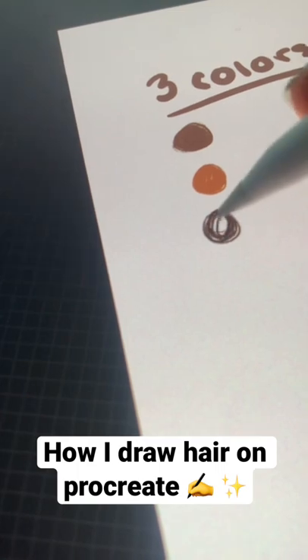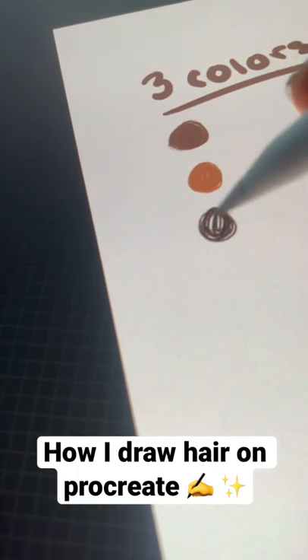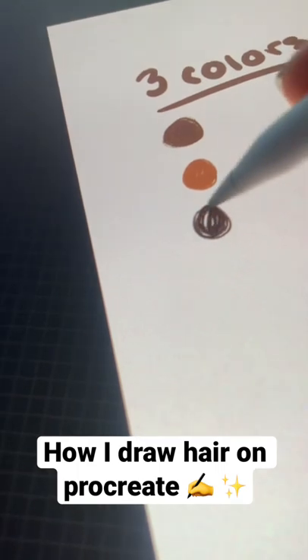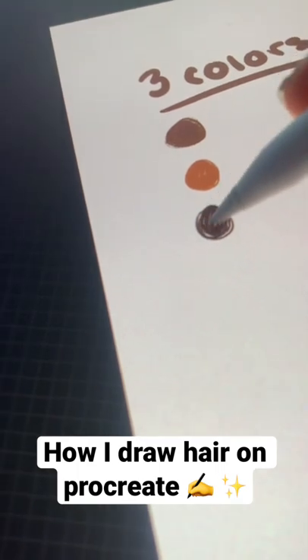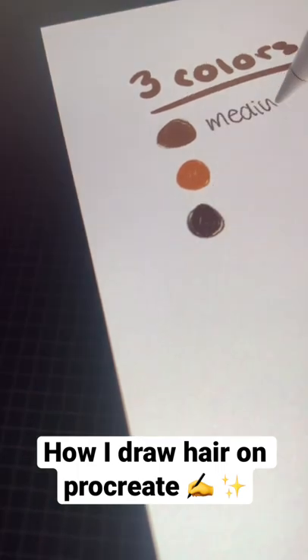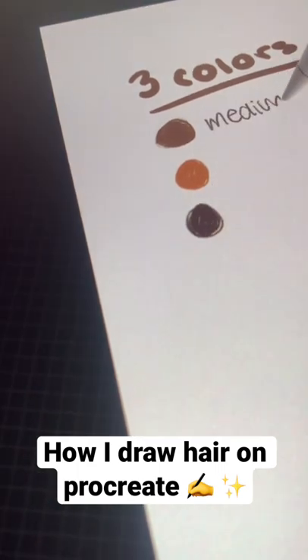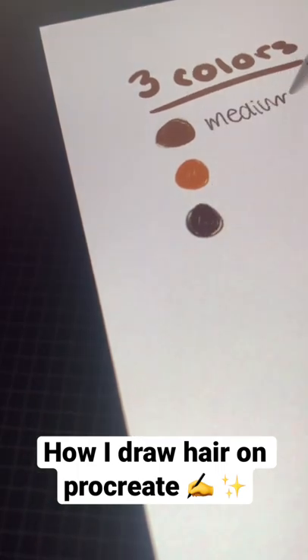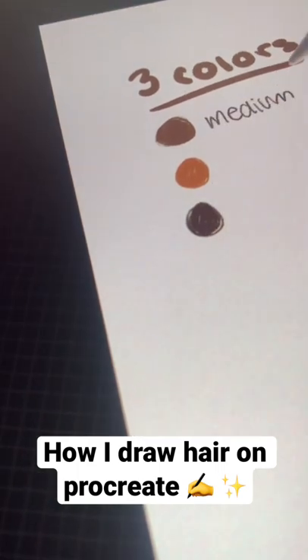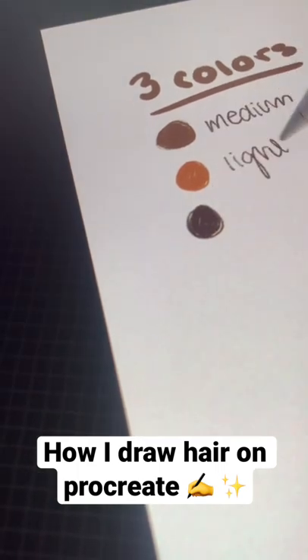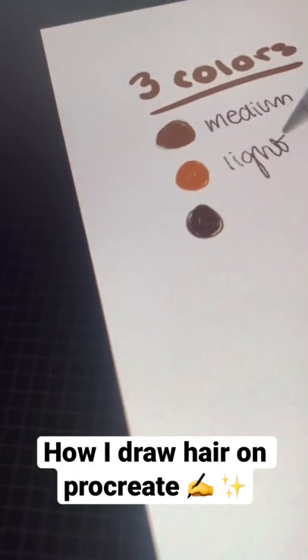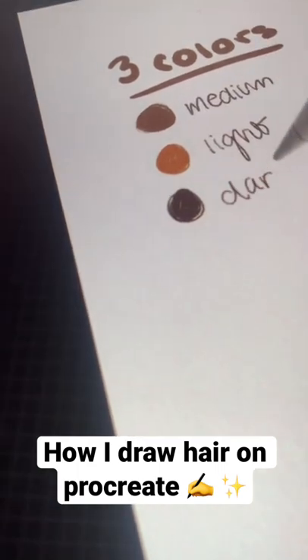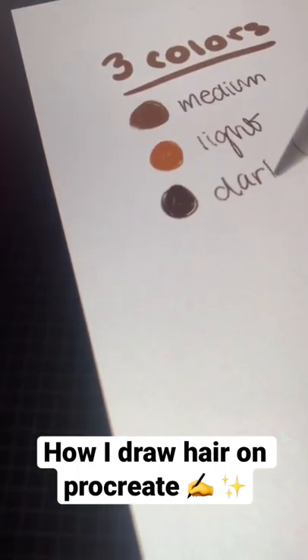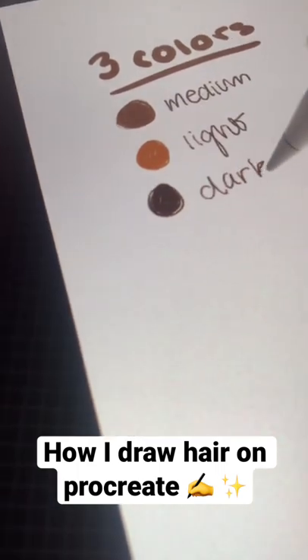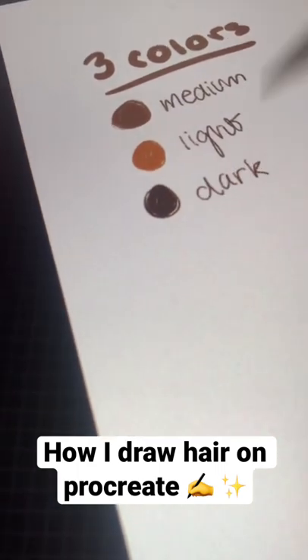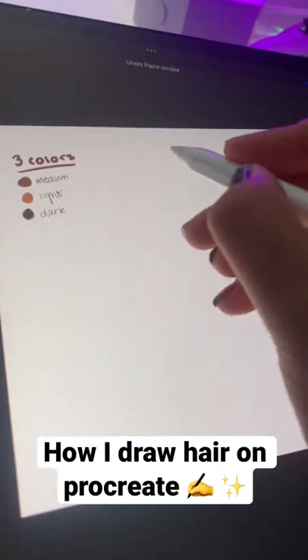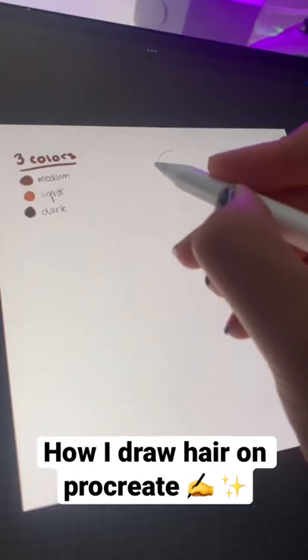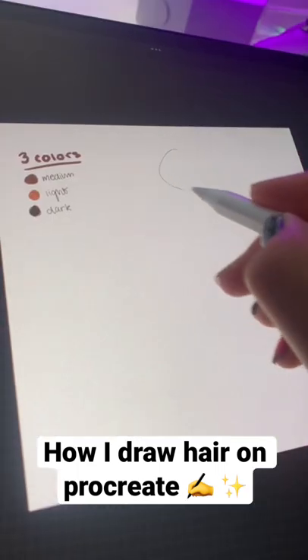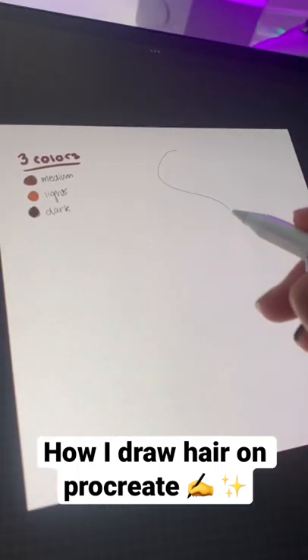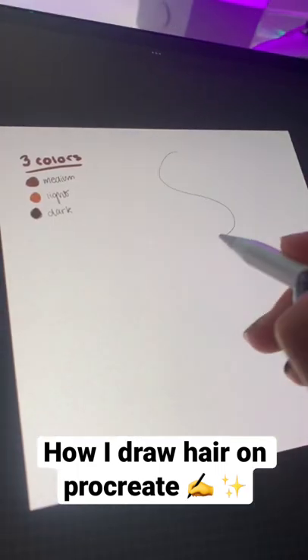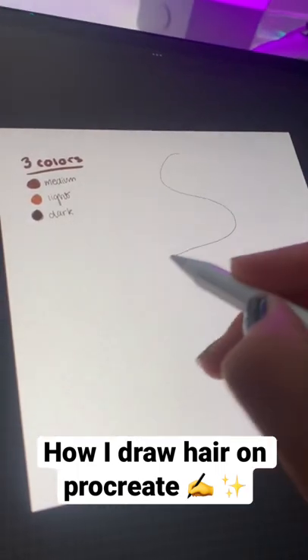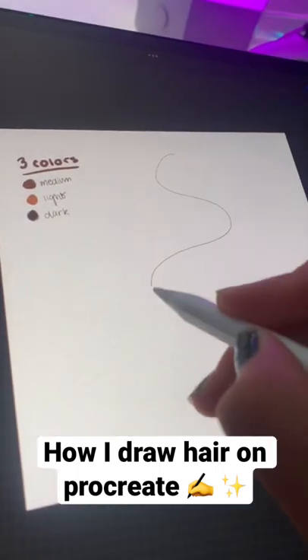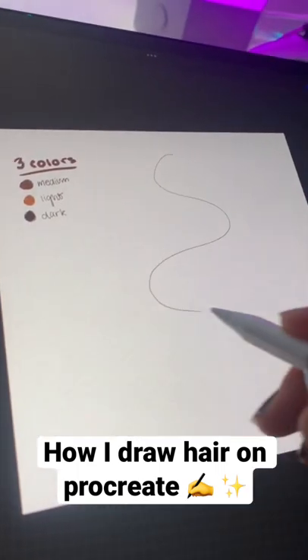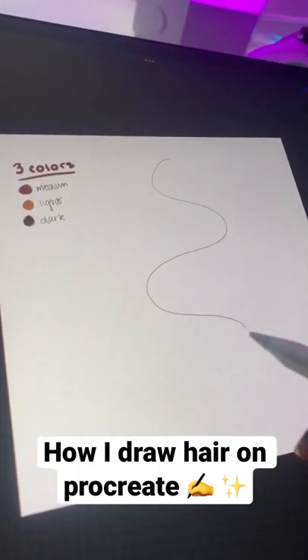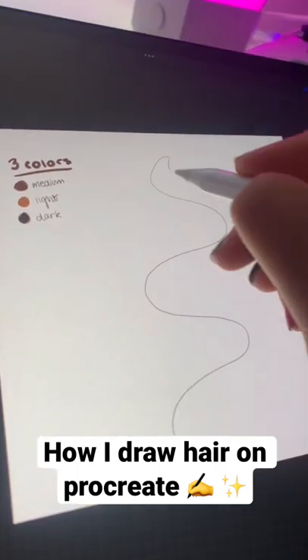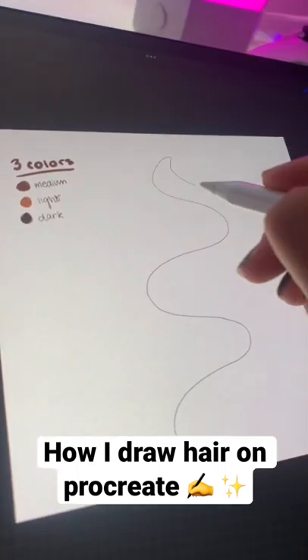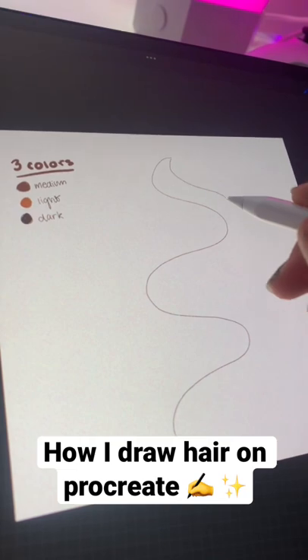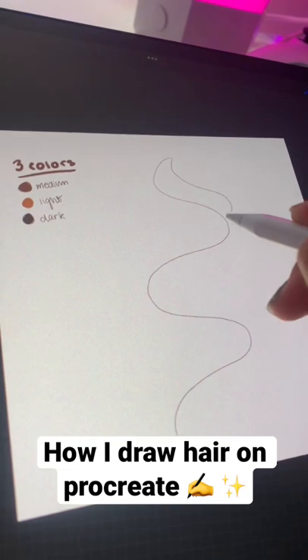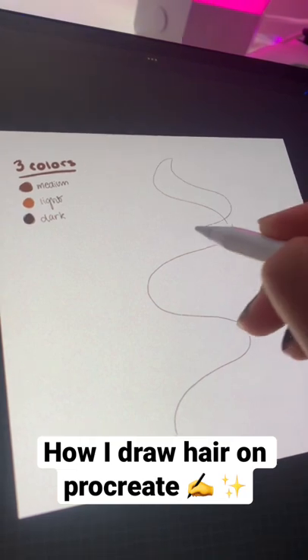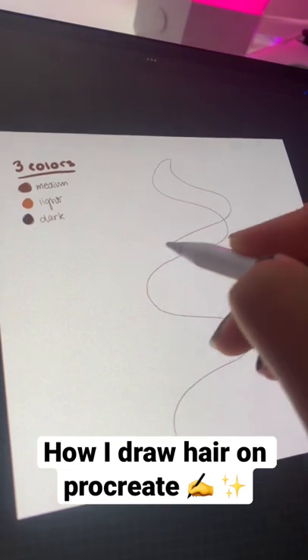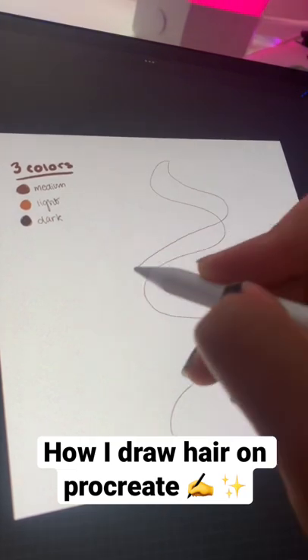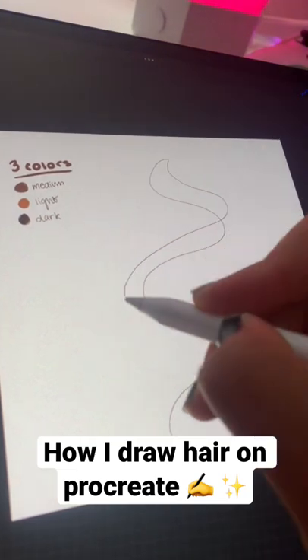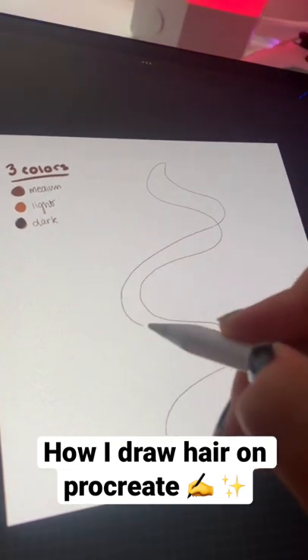First, open up Procreate, then choose a brush you'd like to use, and then choose three main colors: medium, light, and dark.